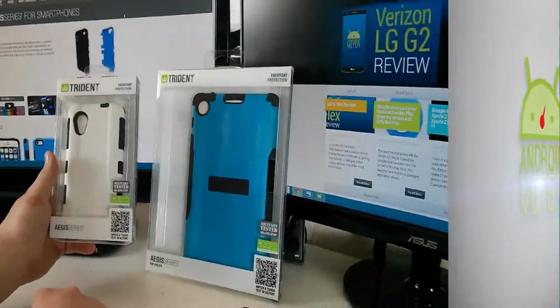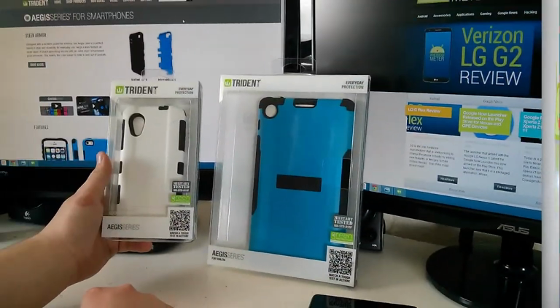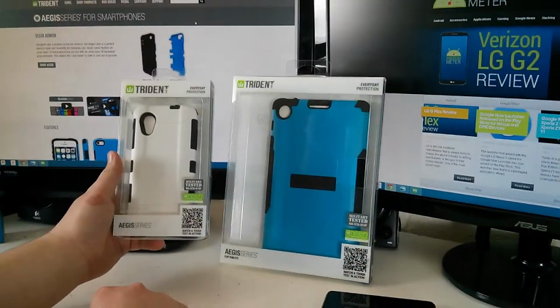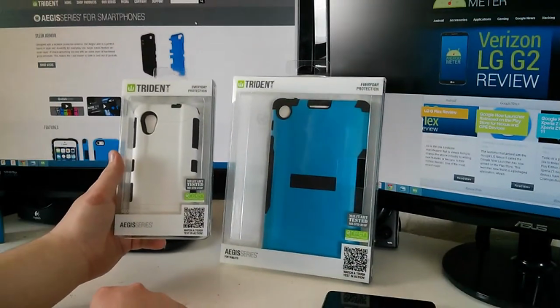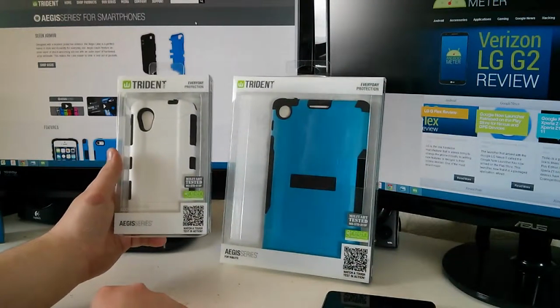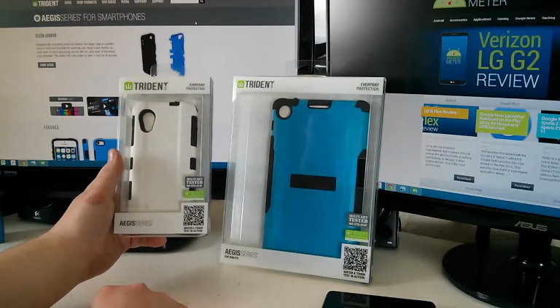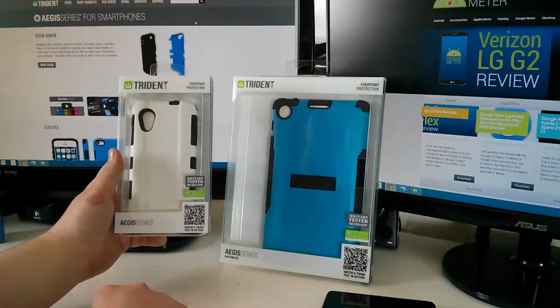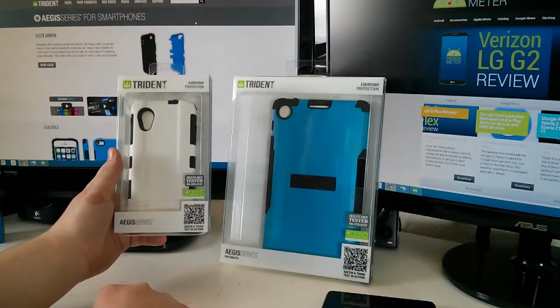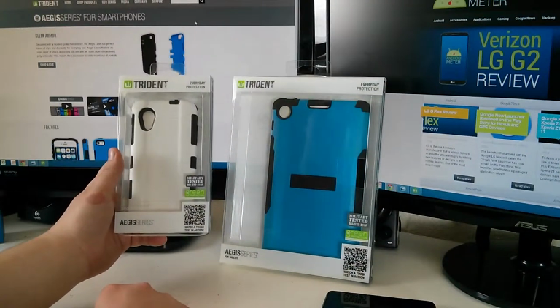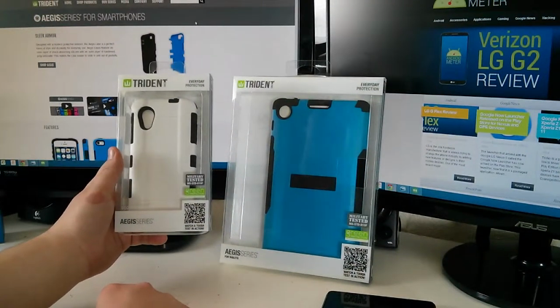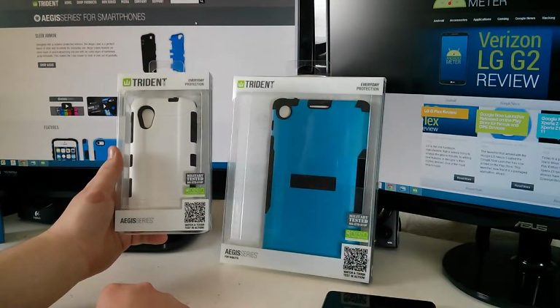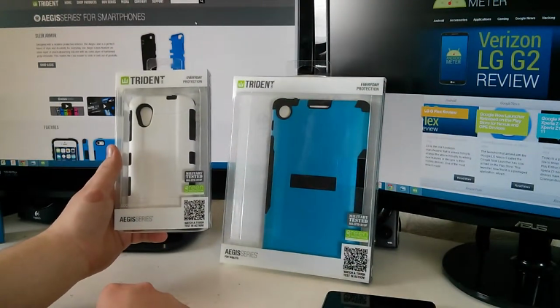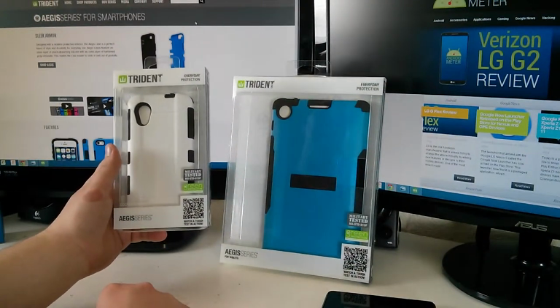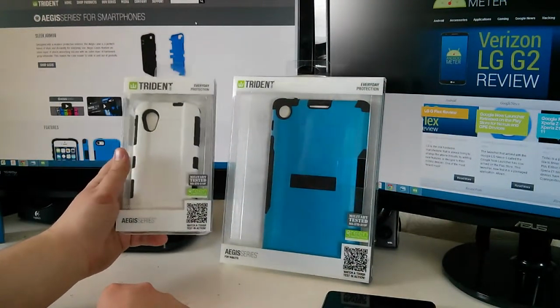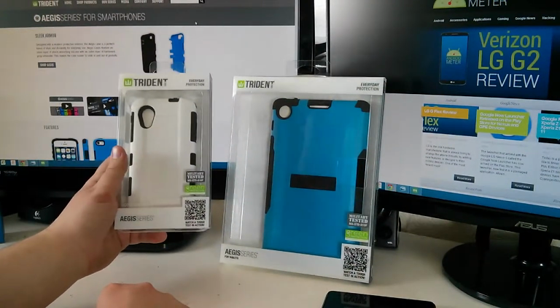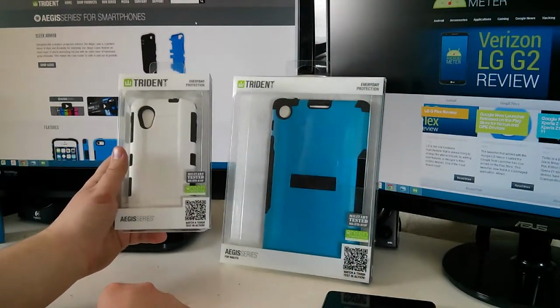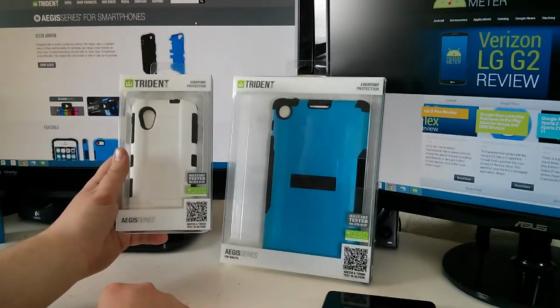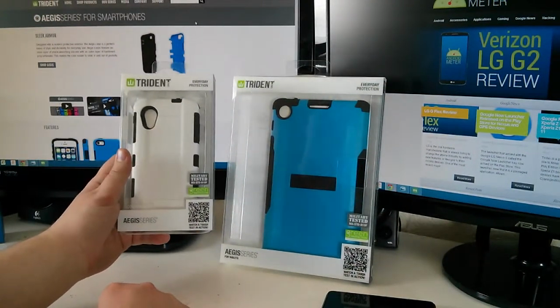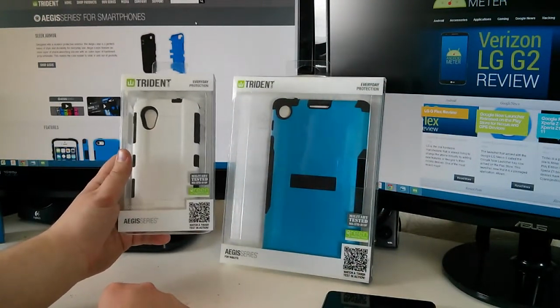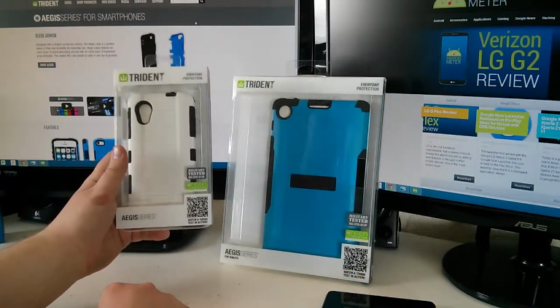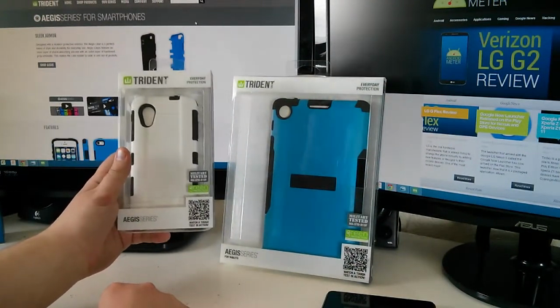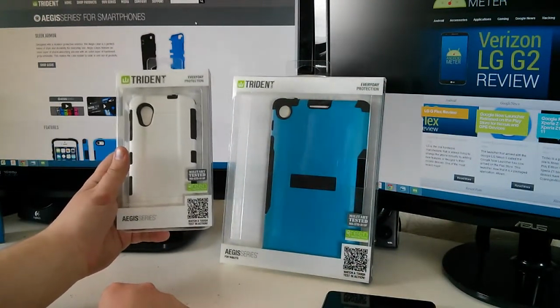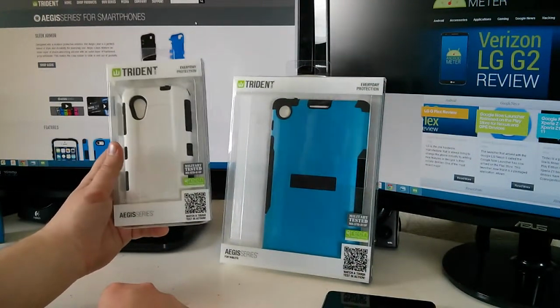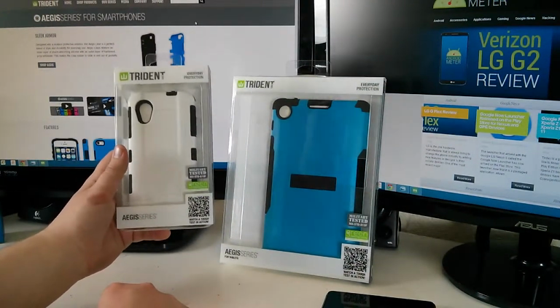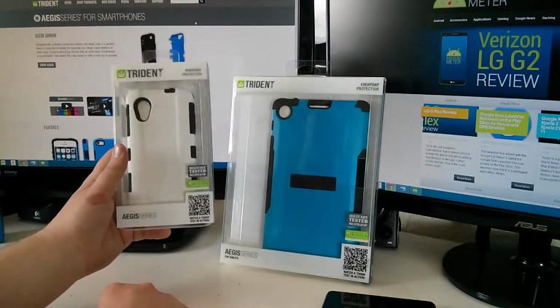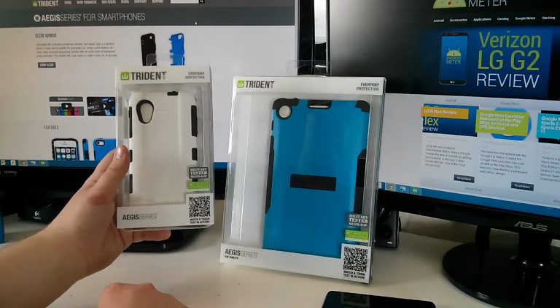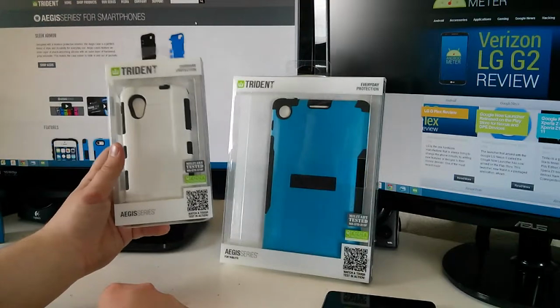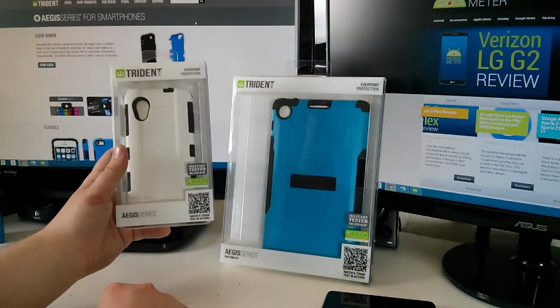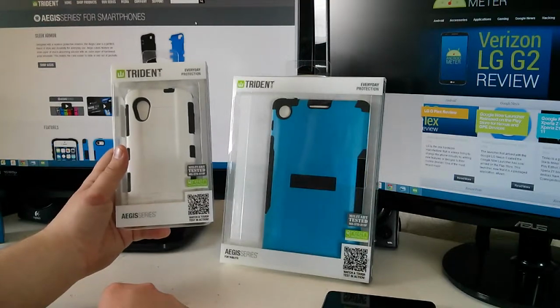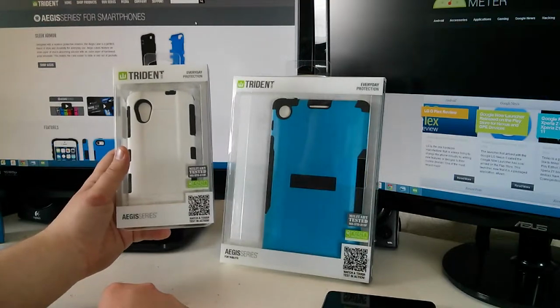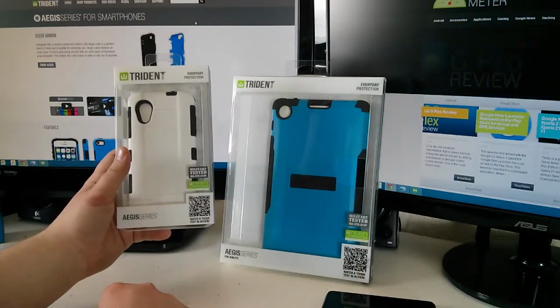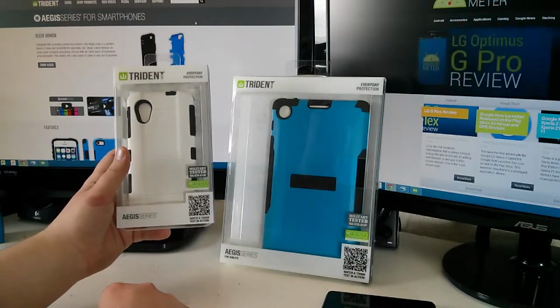So first we'll unbox these really fast and then we'll get into the details about just what is special about these cases.